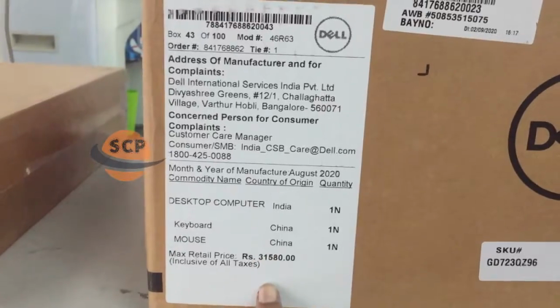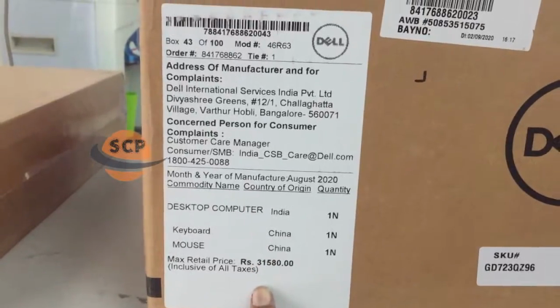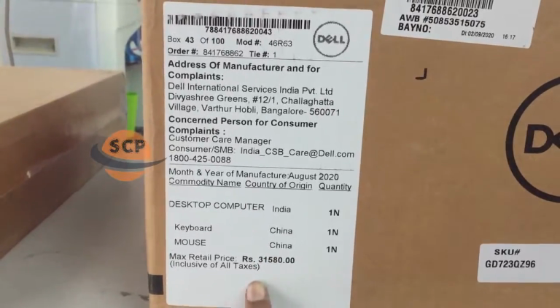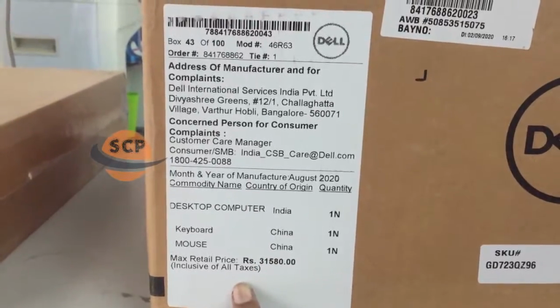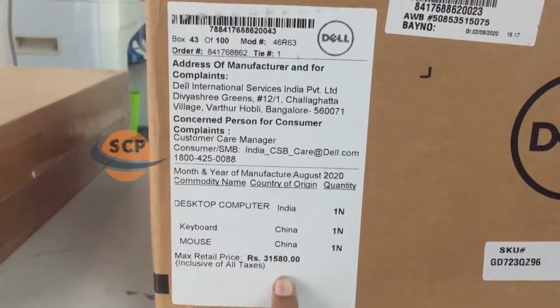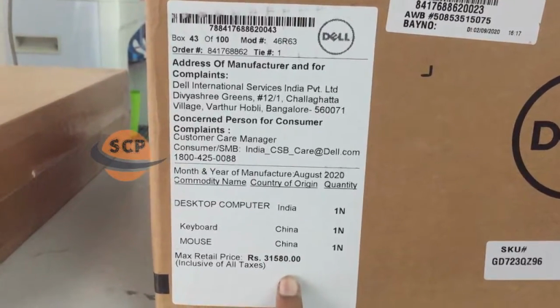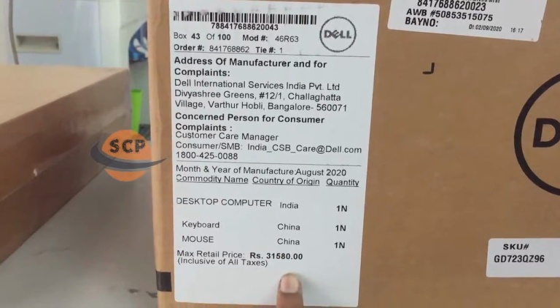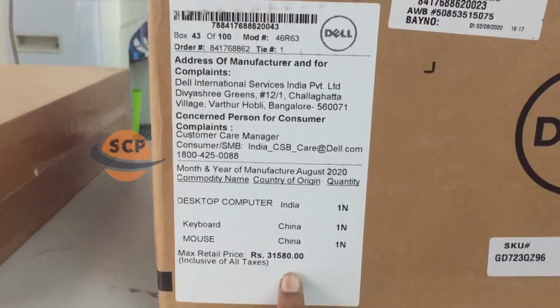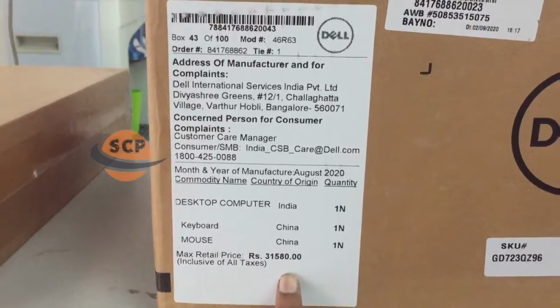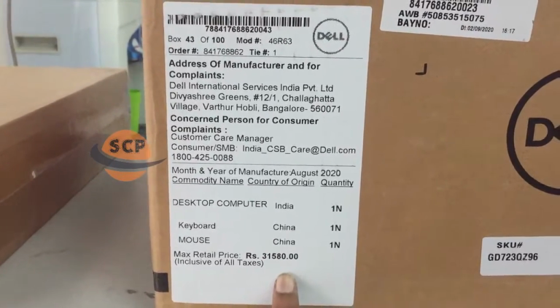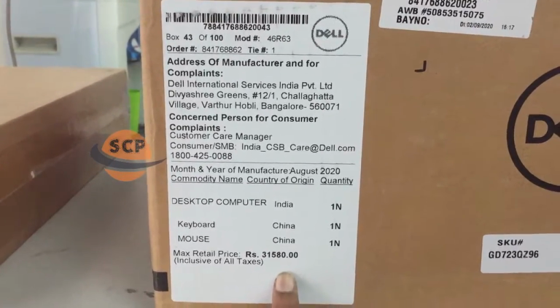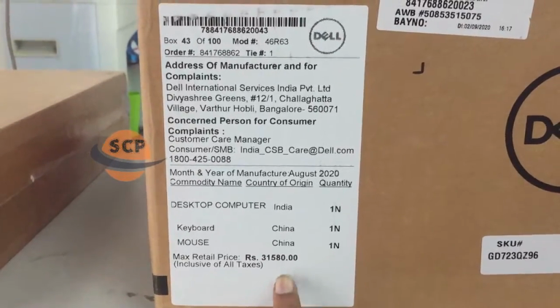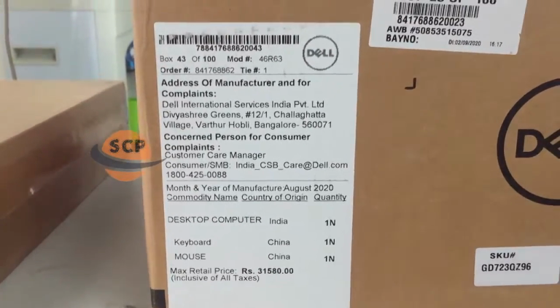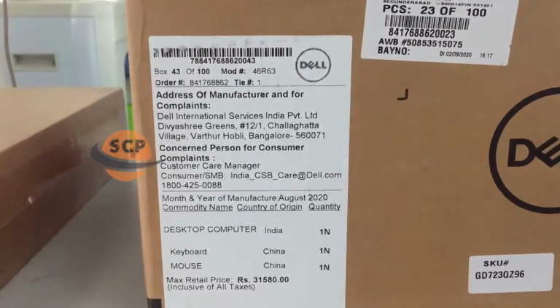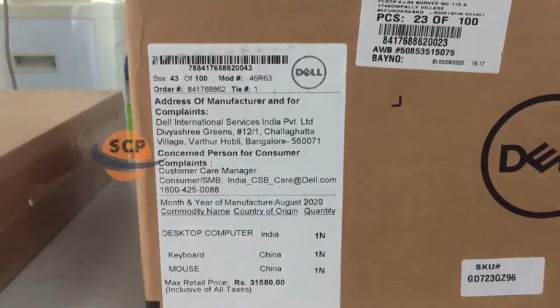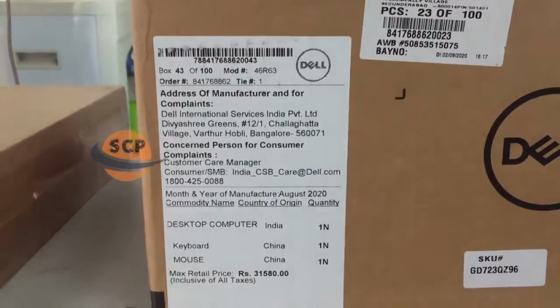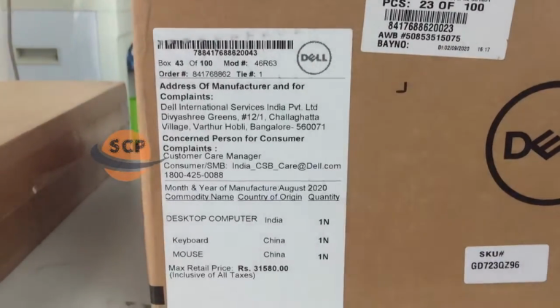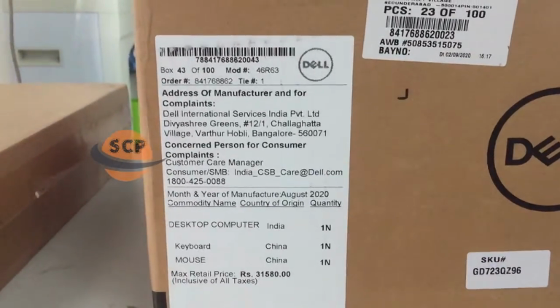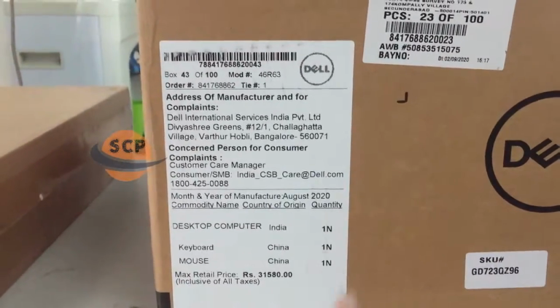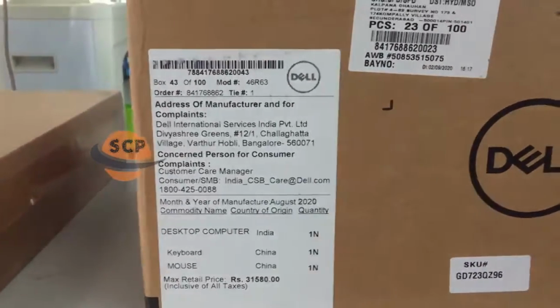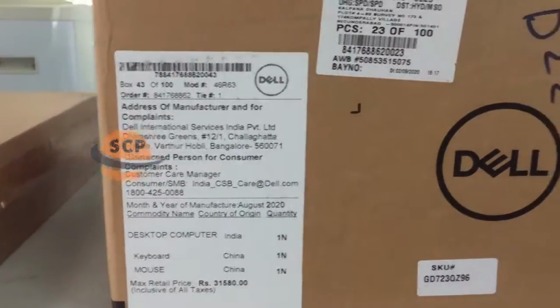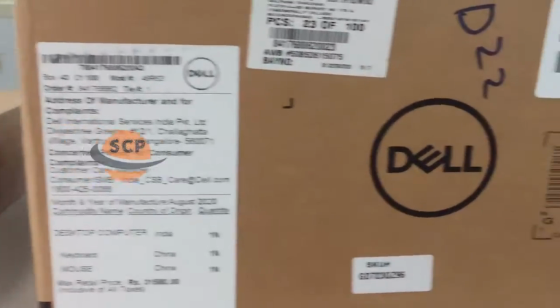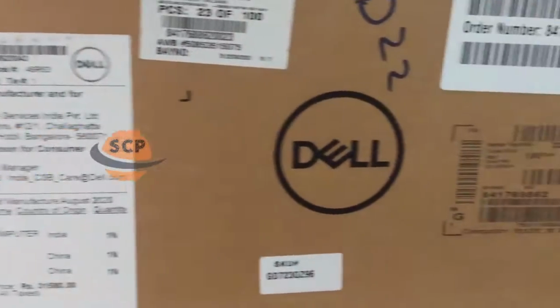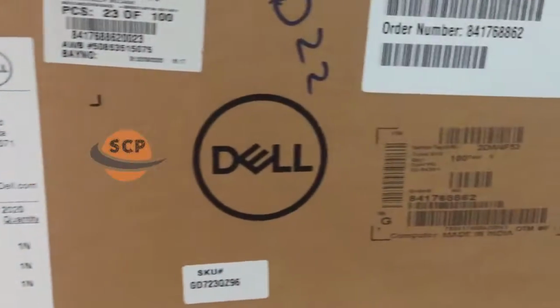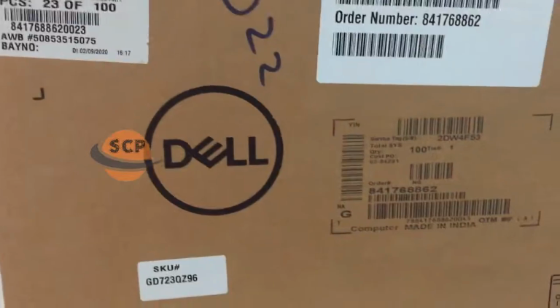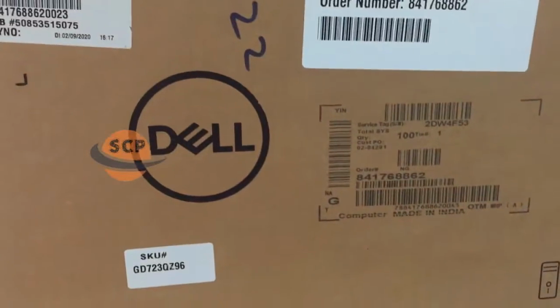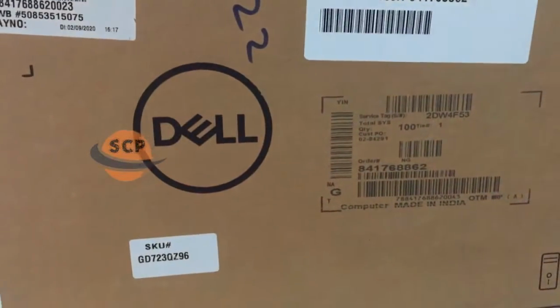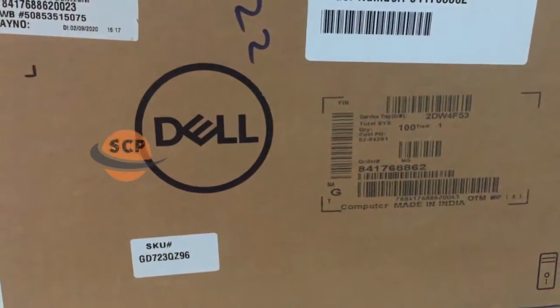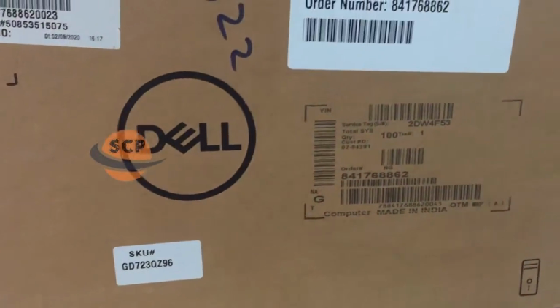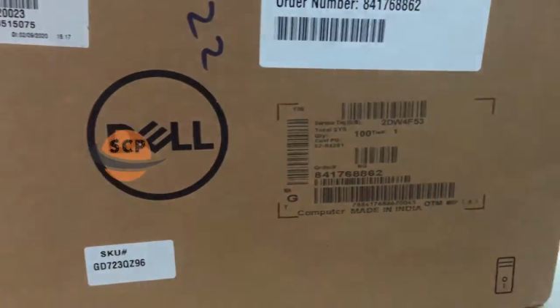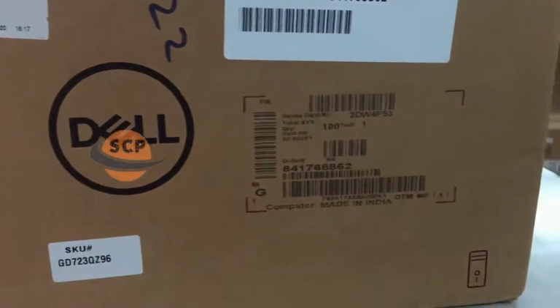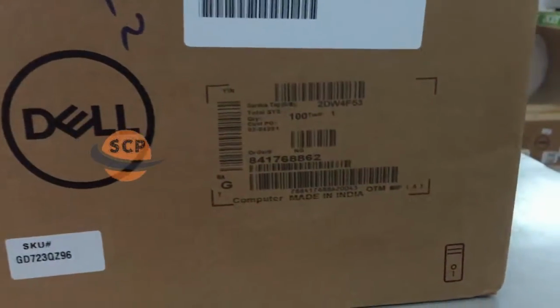On this box, we had MRP, service tag number, and order number of this PC.